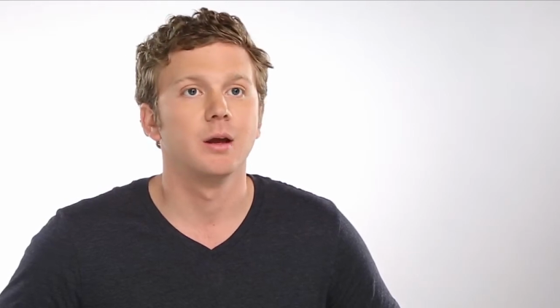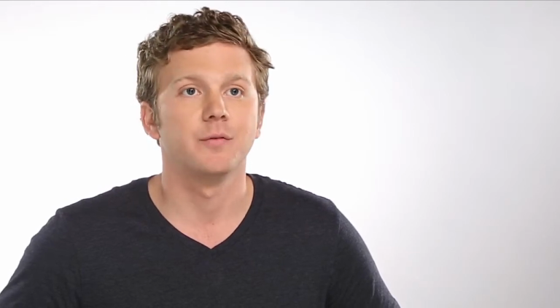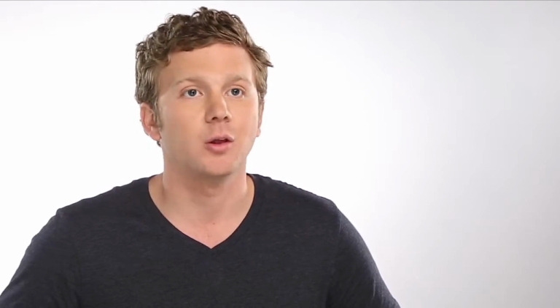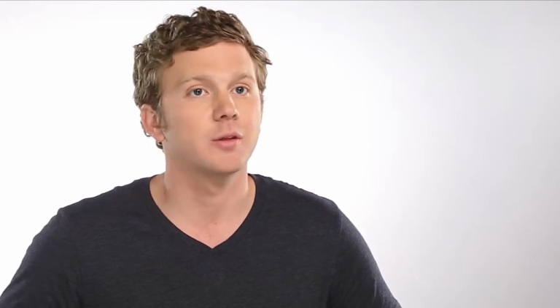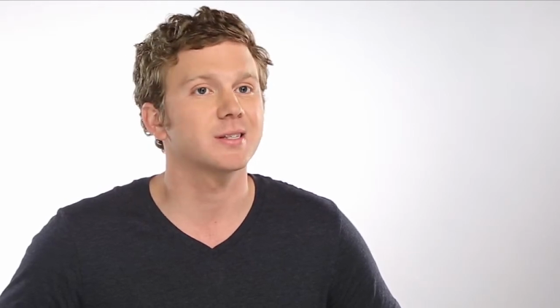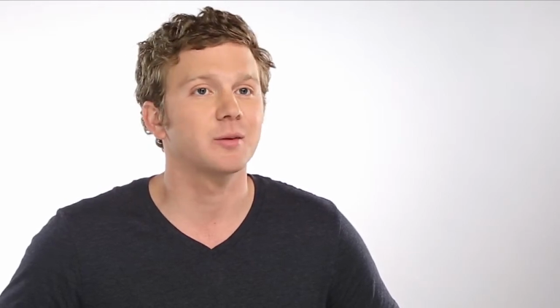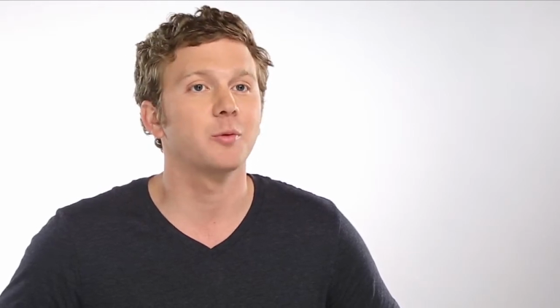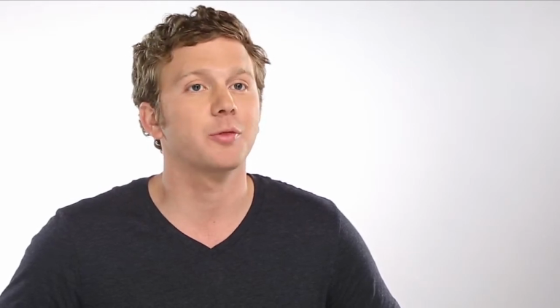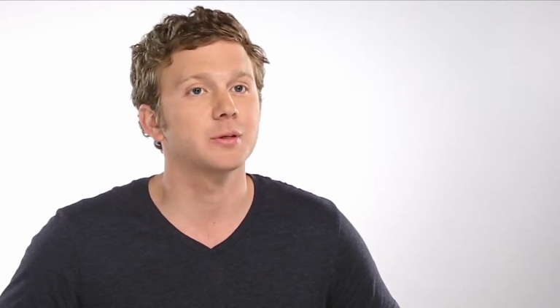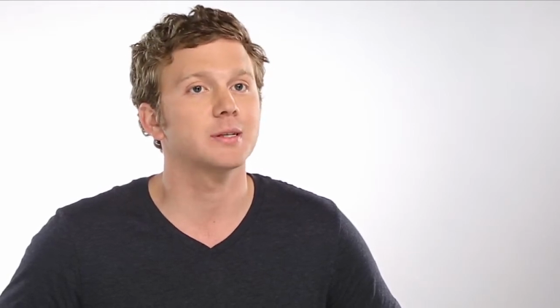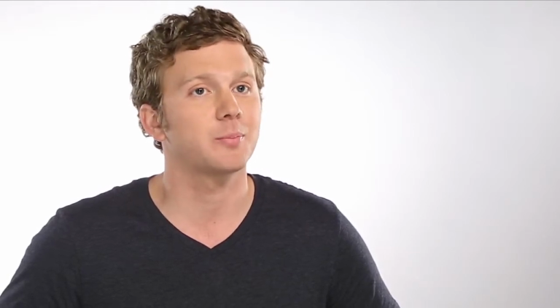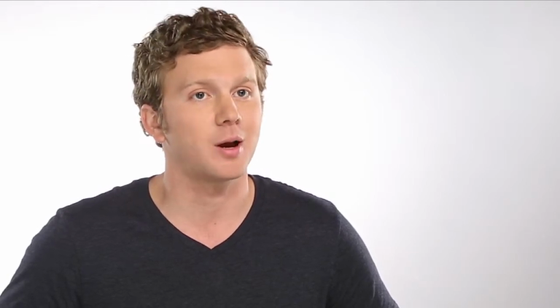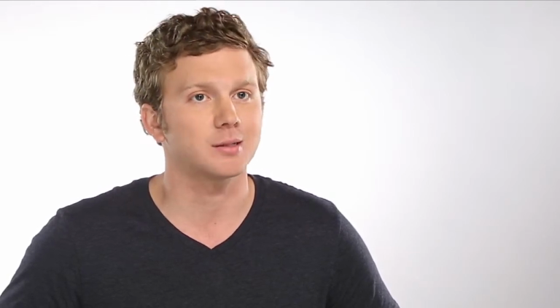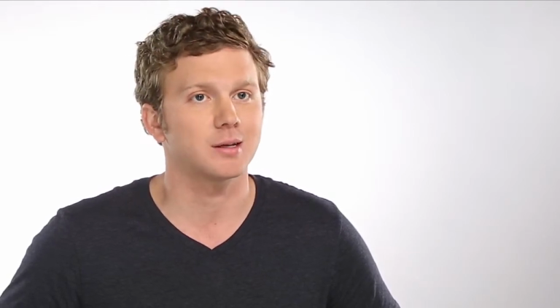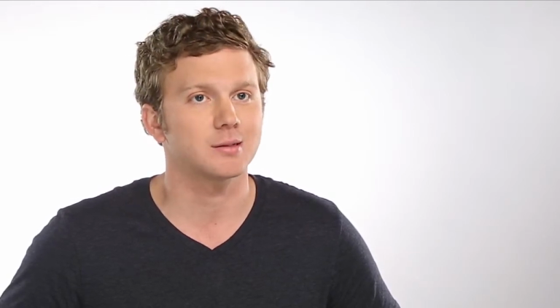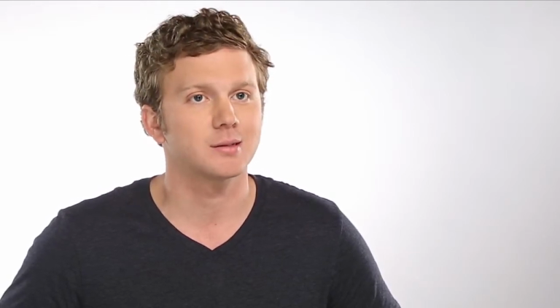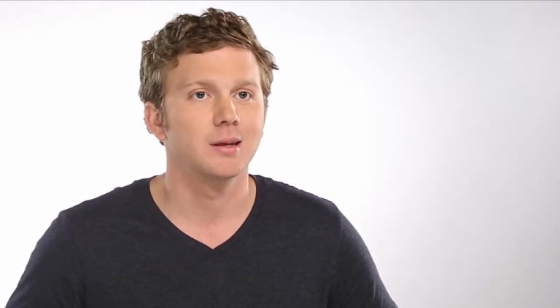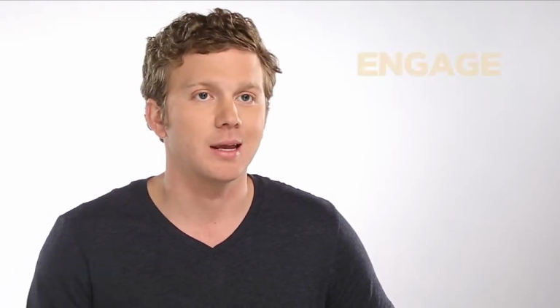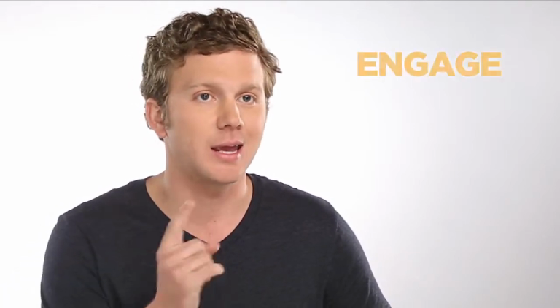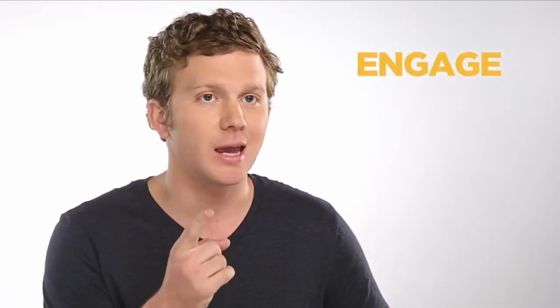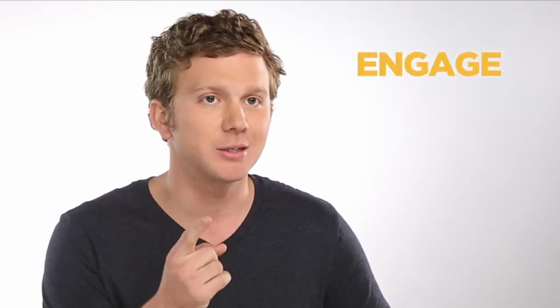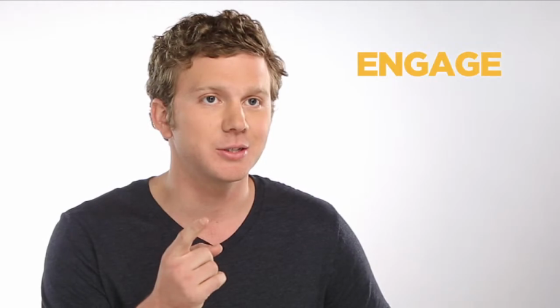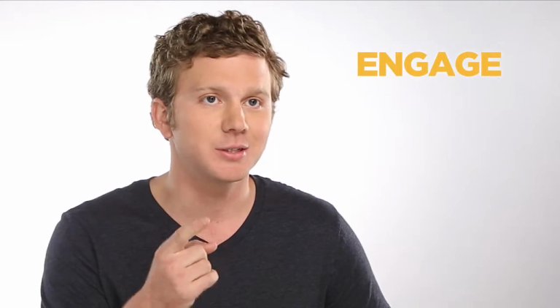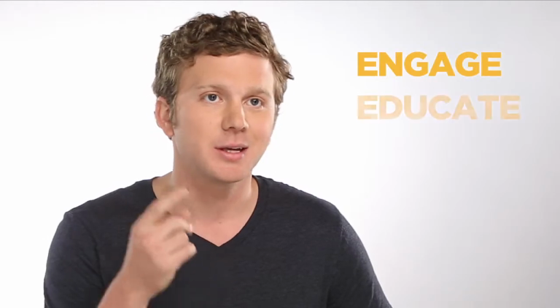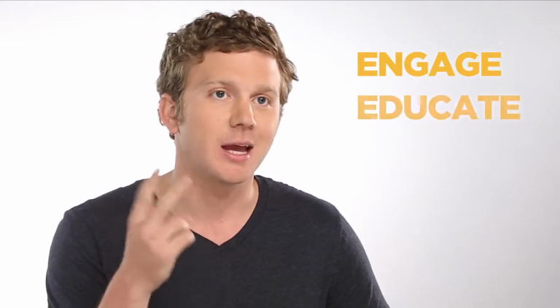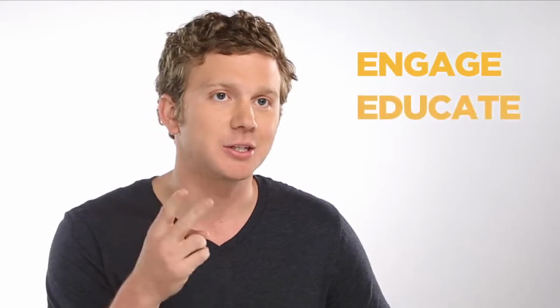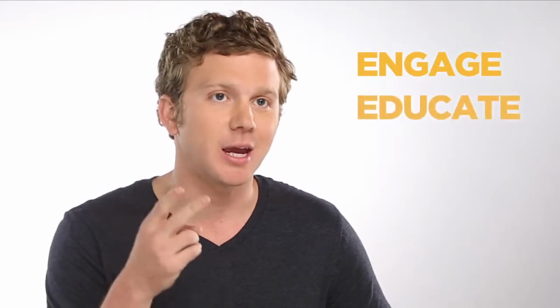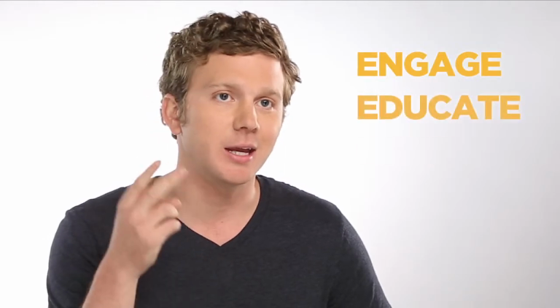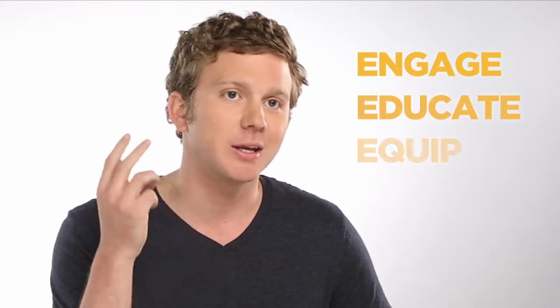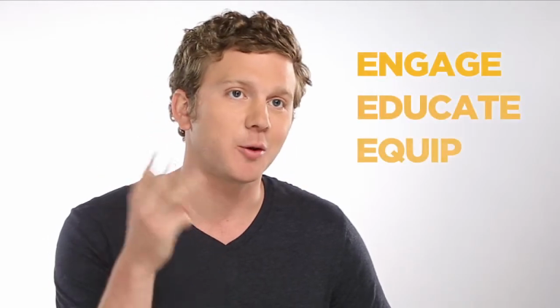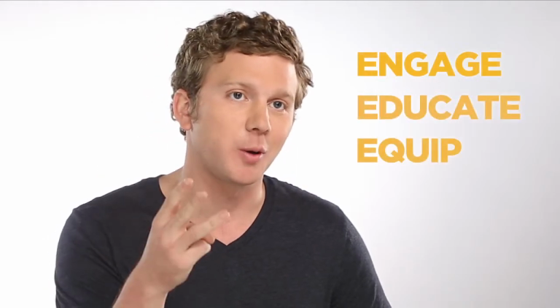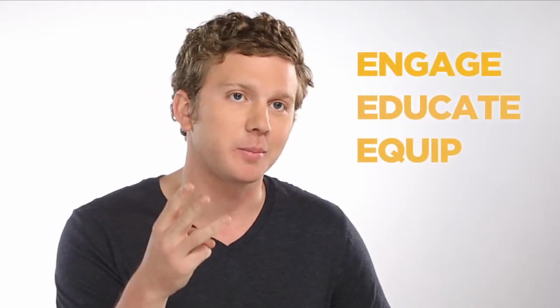Follow this simple three-step process: Engage. Educate. Equip.